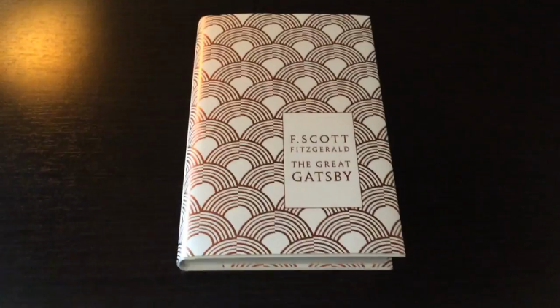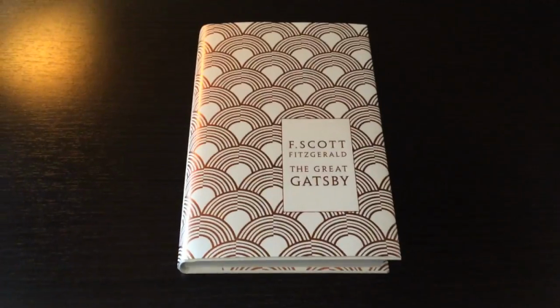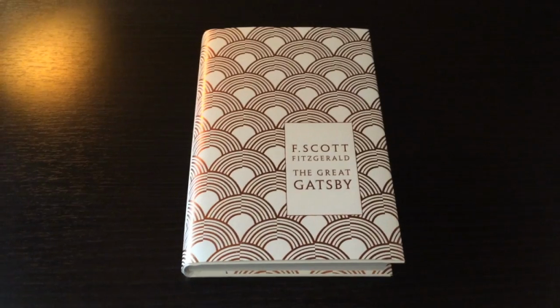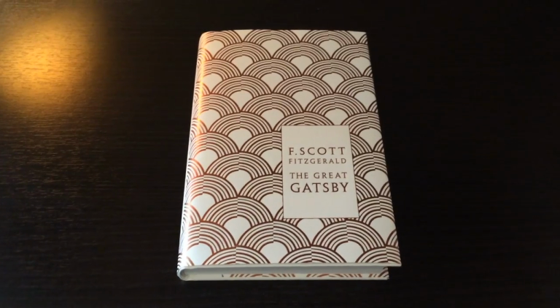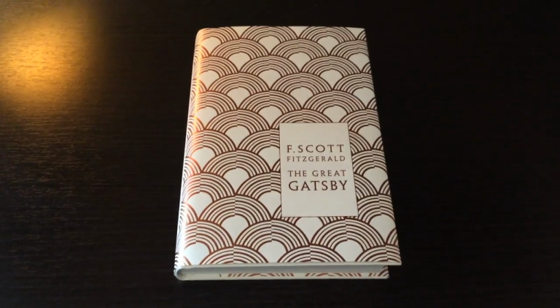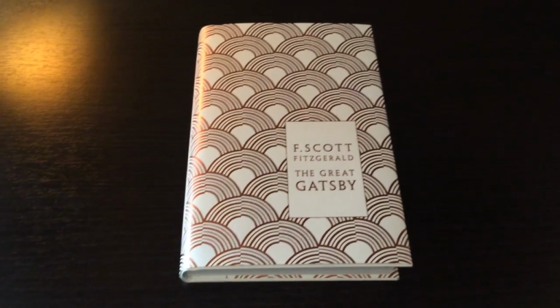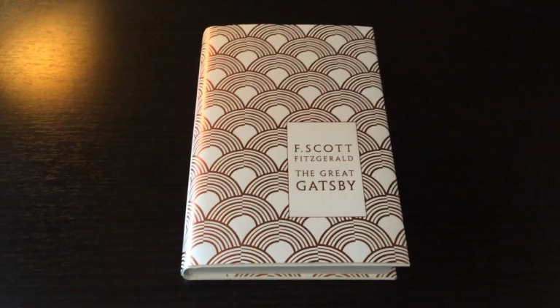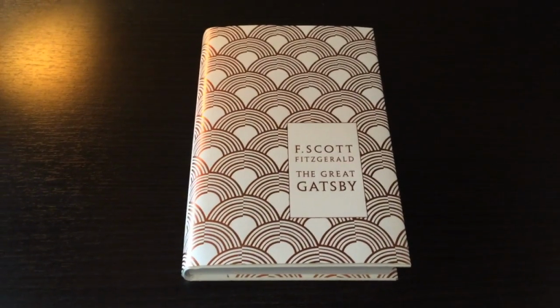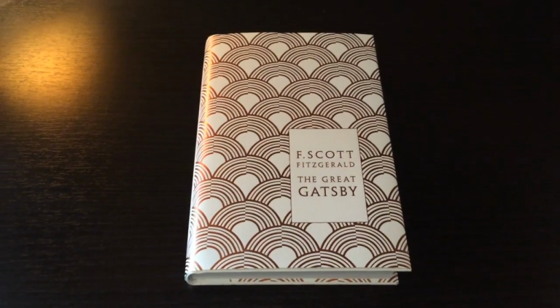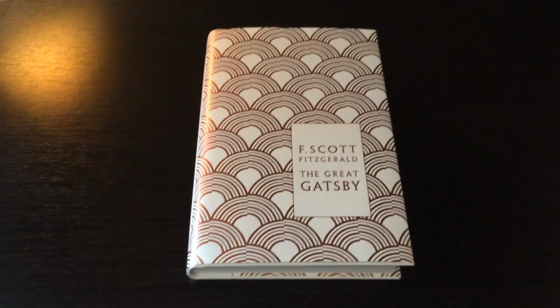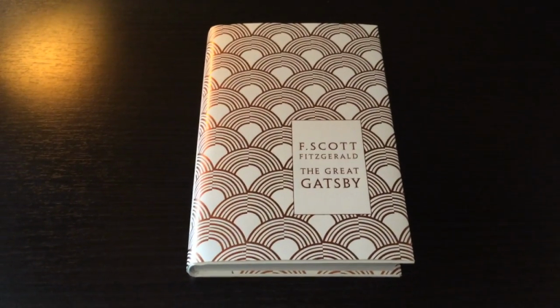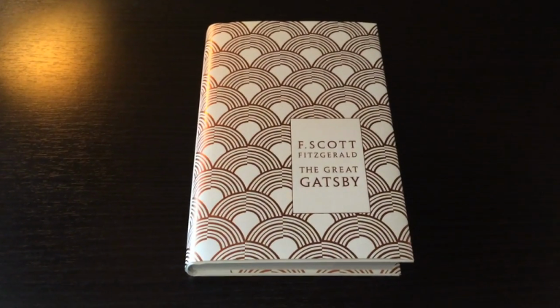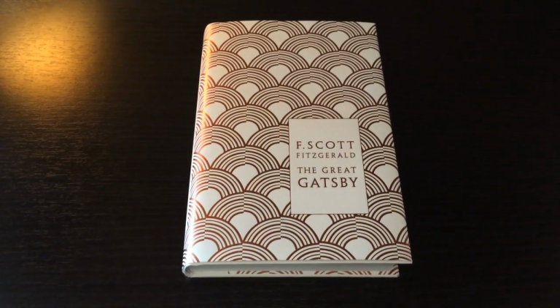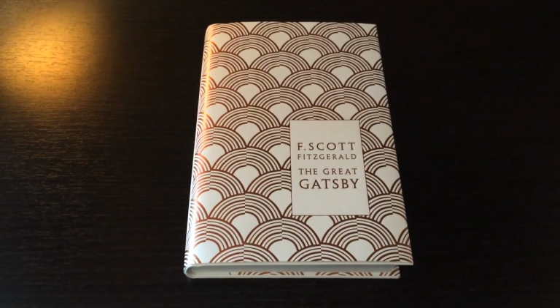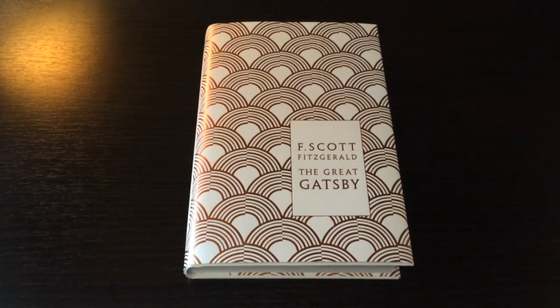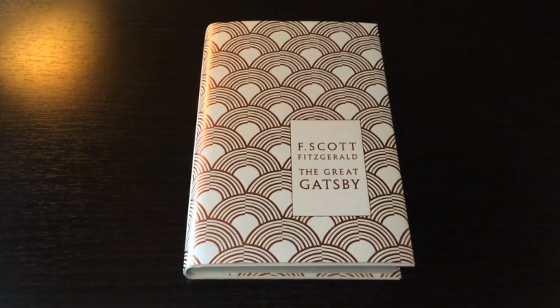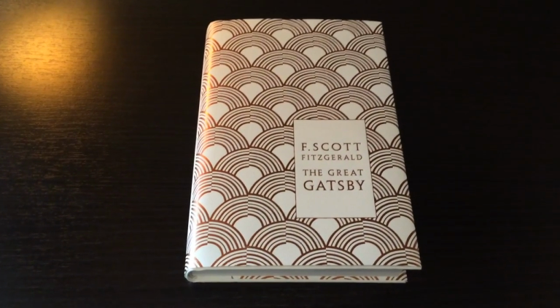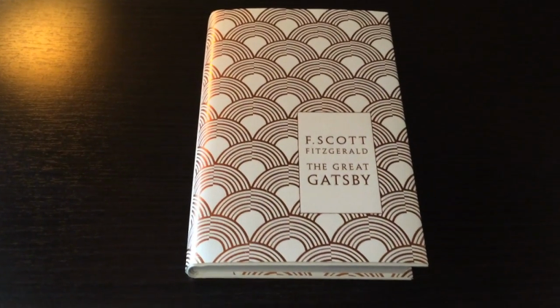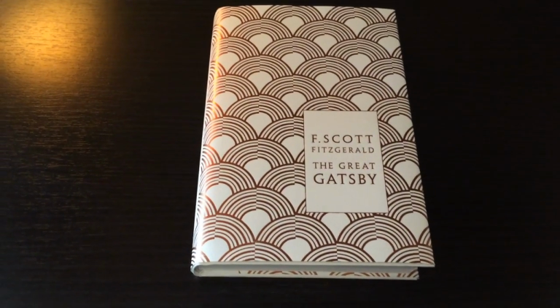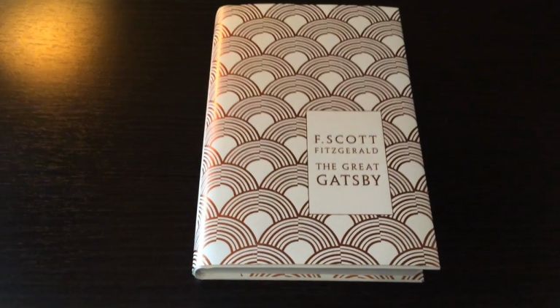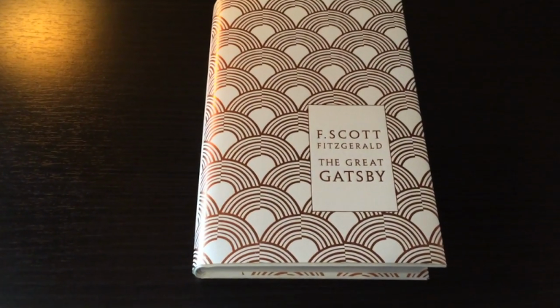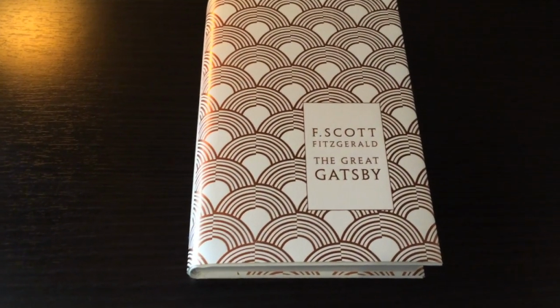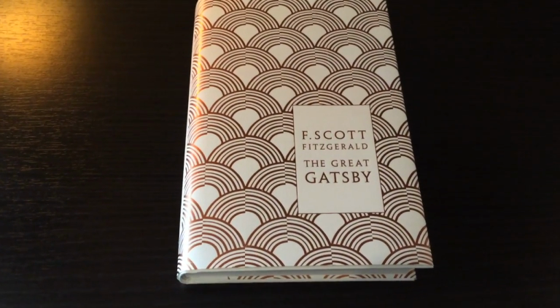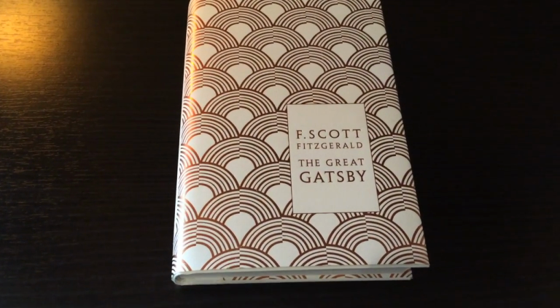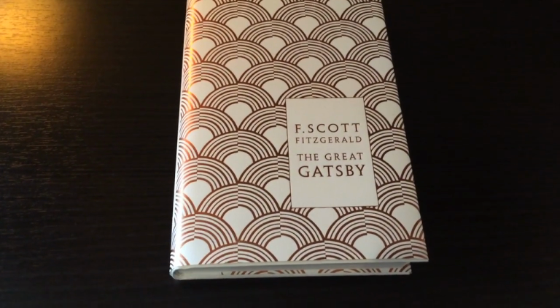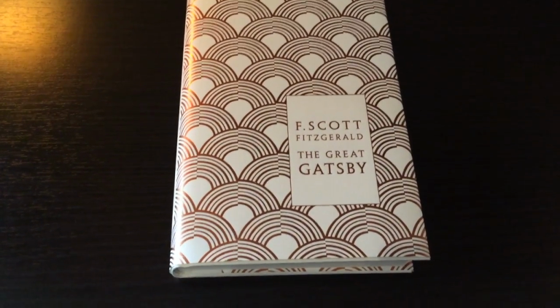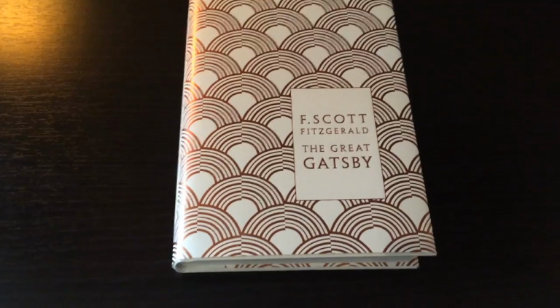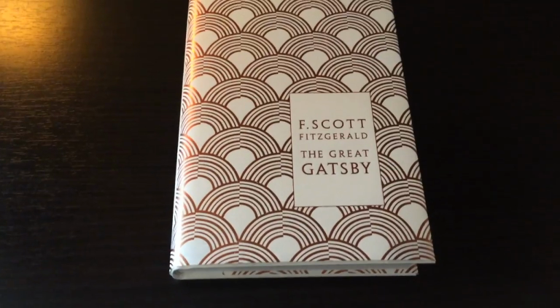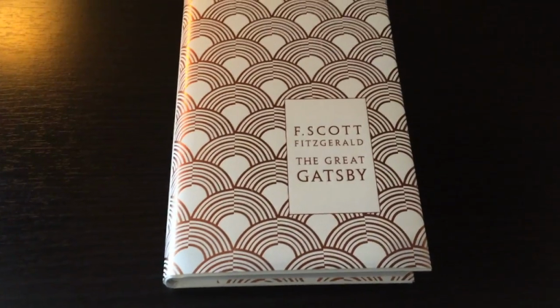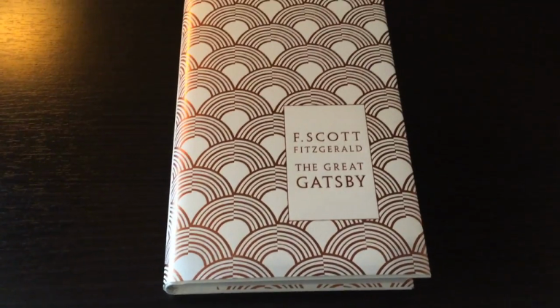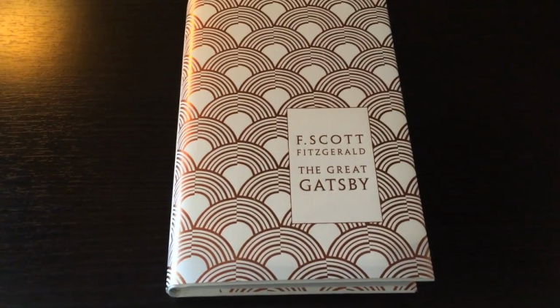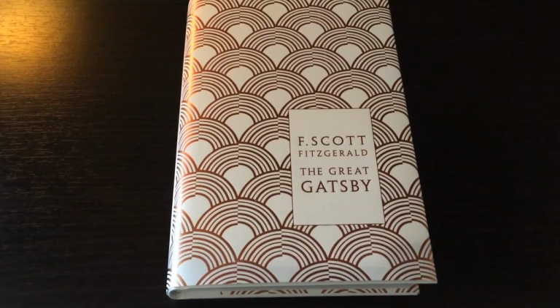In this episode I will go through this edition of the book. Let's do it.